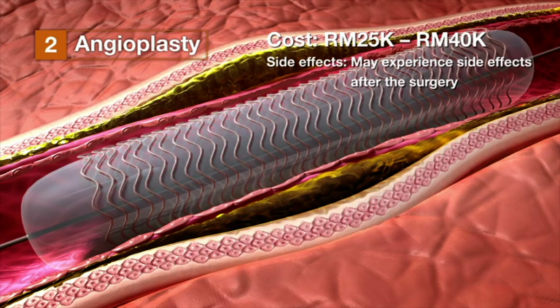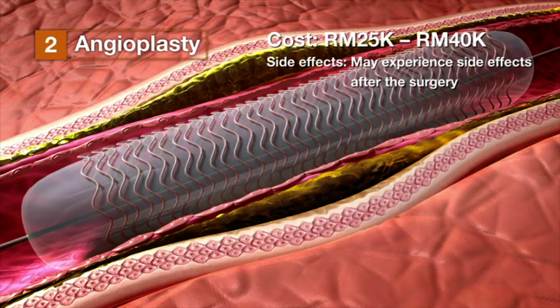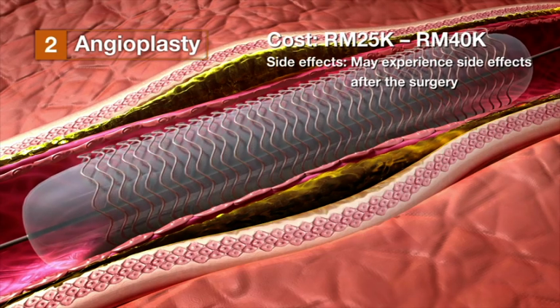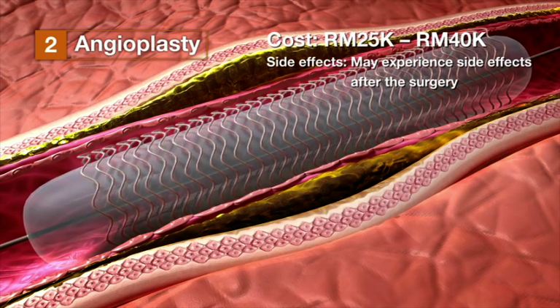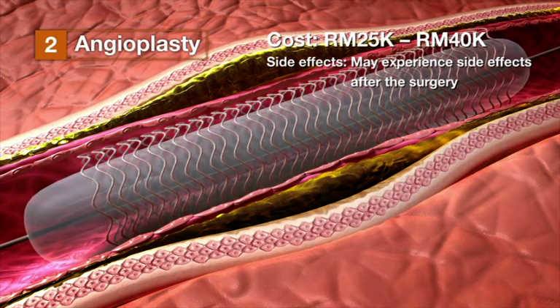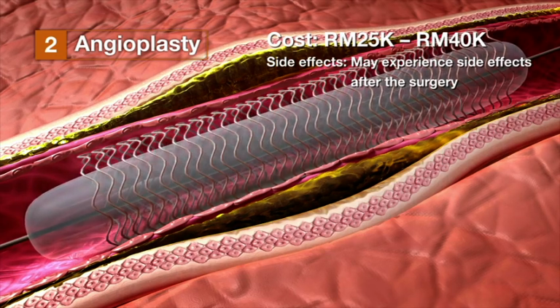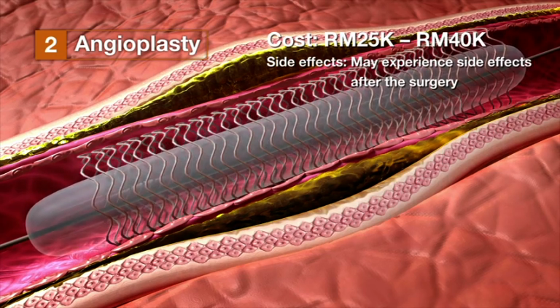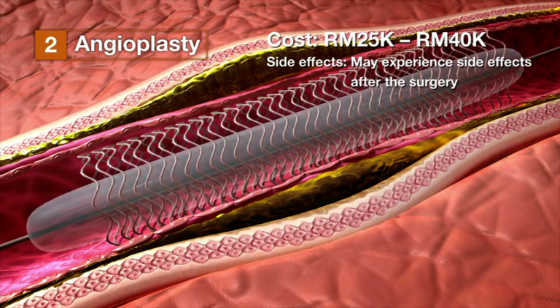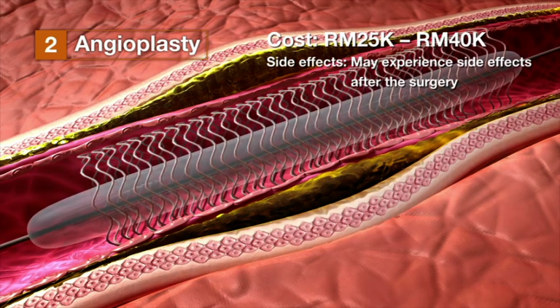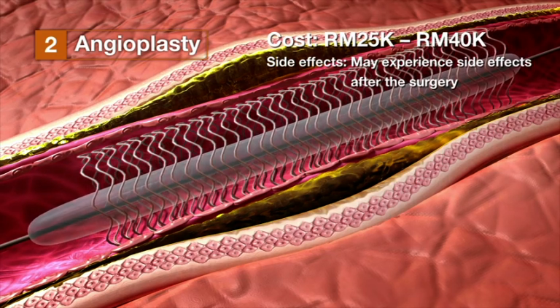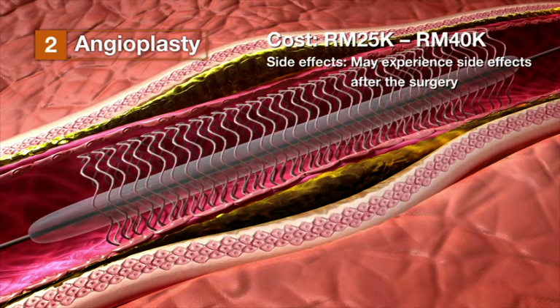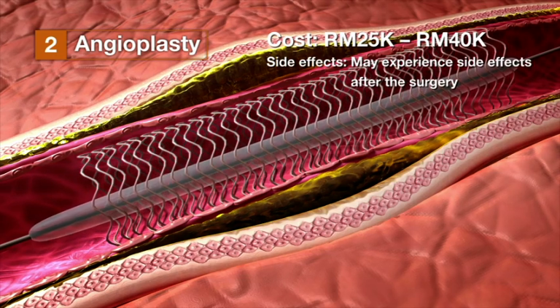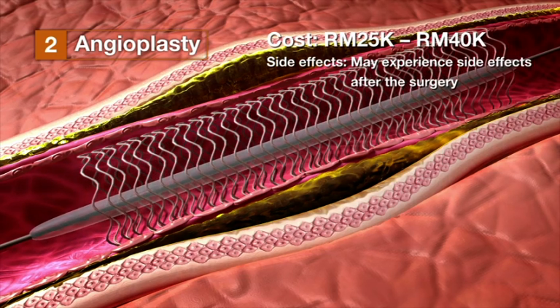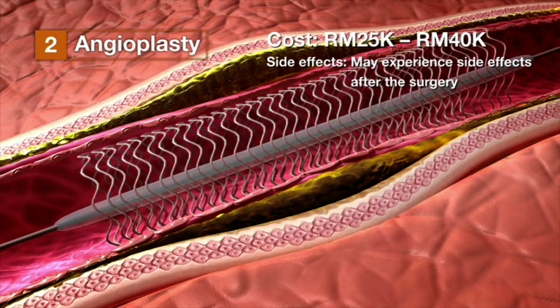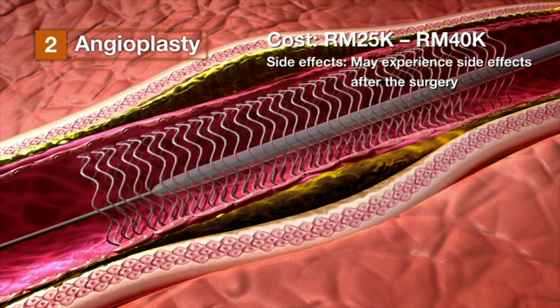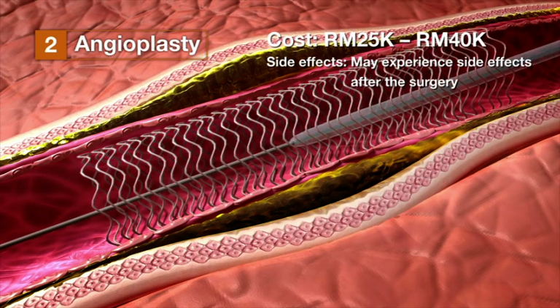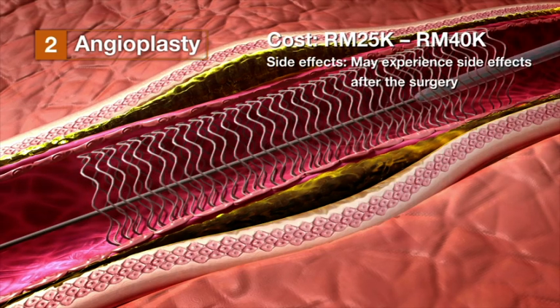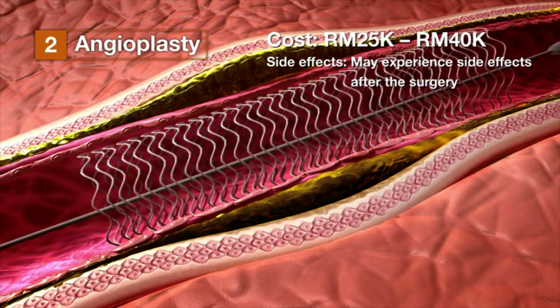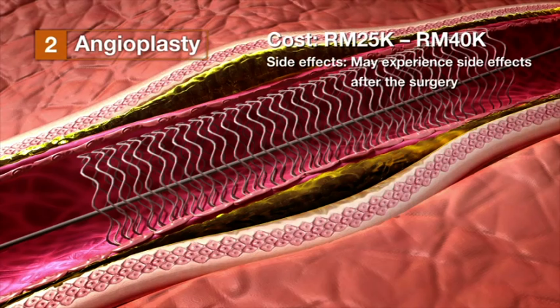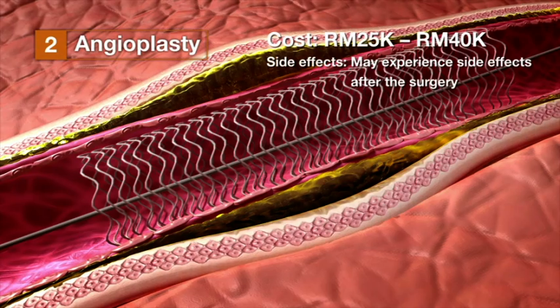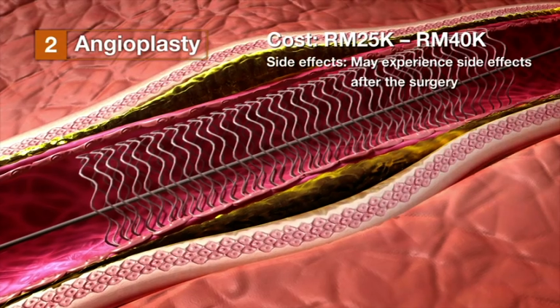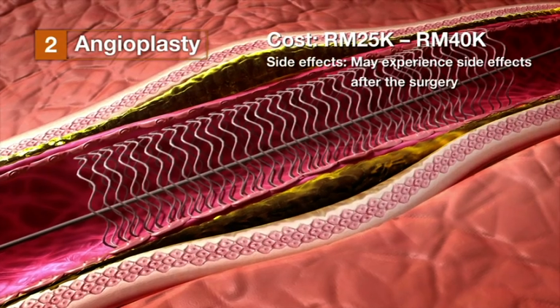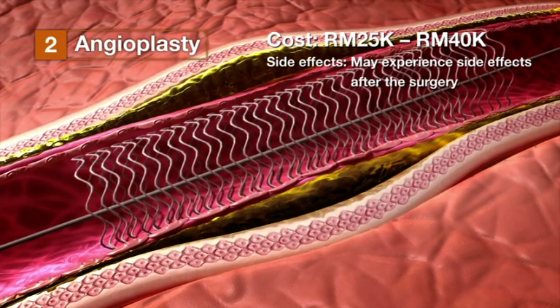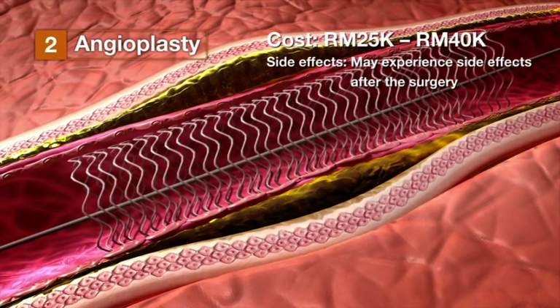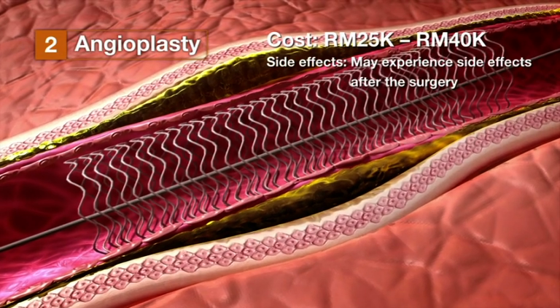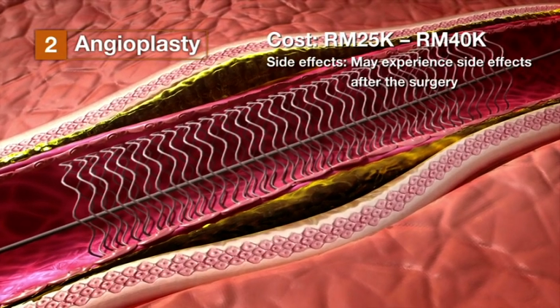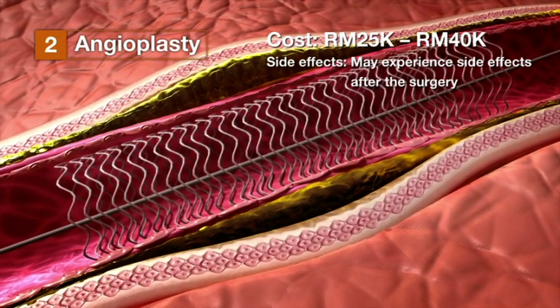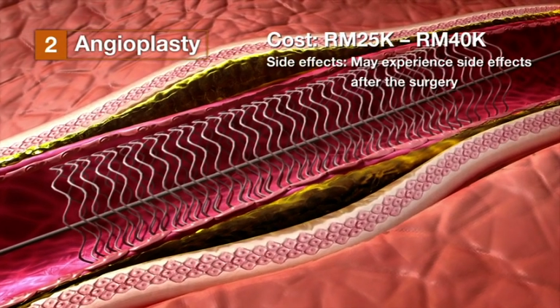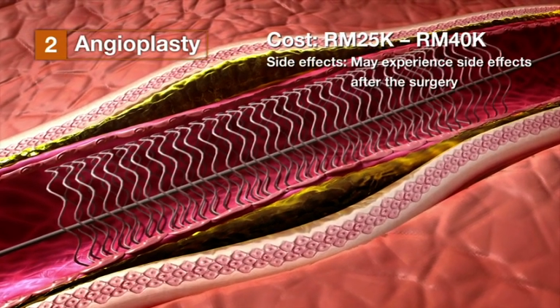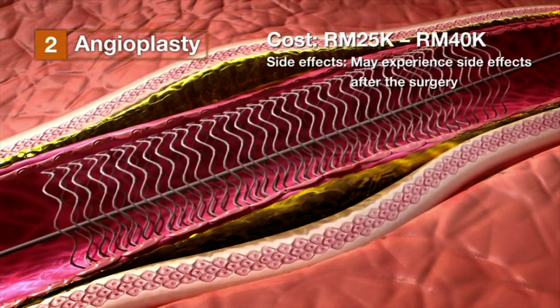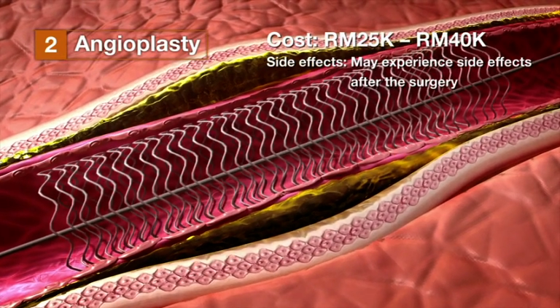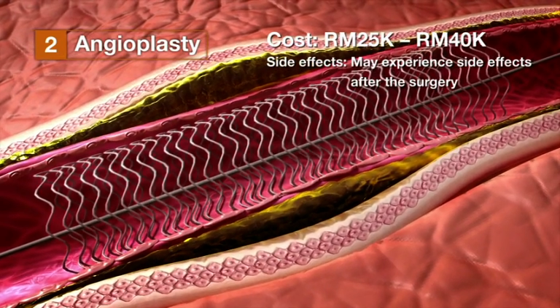As the stent locks into place, the balloon is deflated and withdrawn, leaving the stent to hold the artery open permanently.